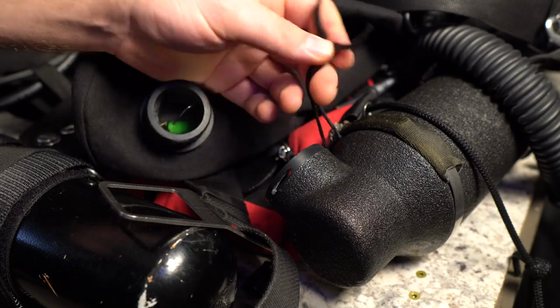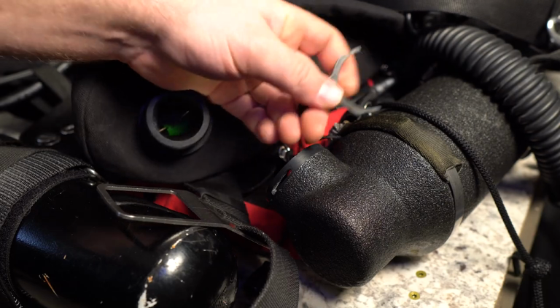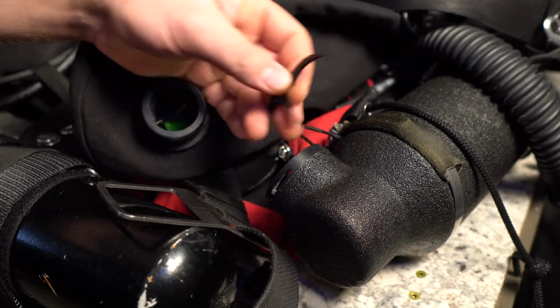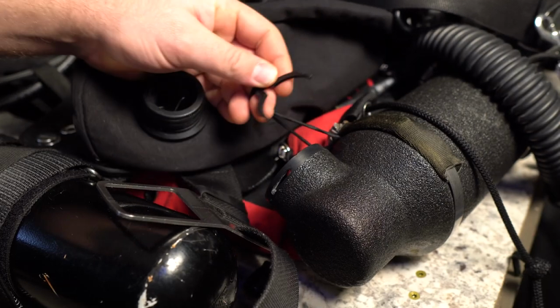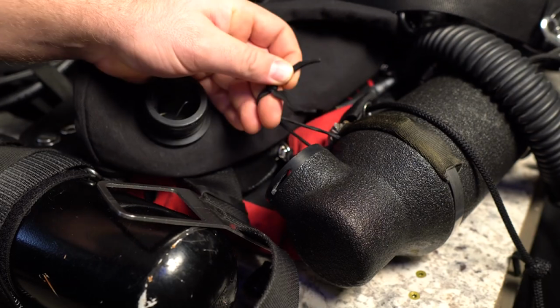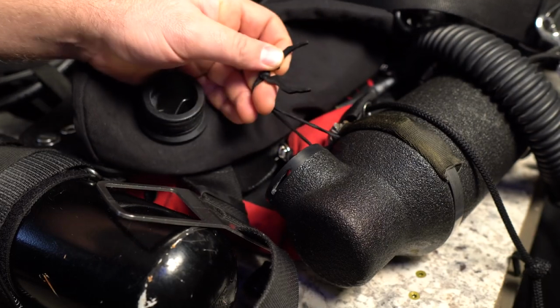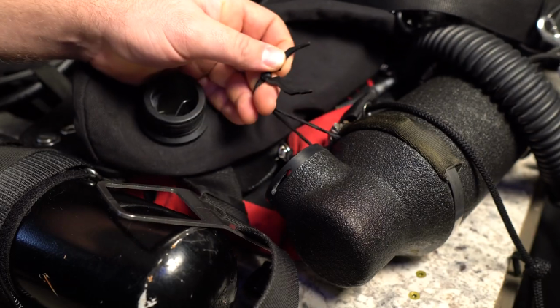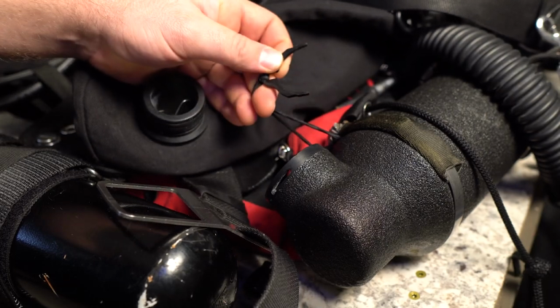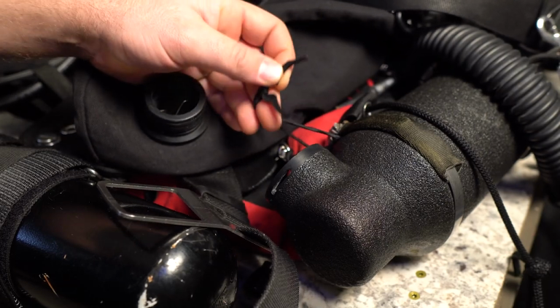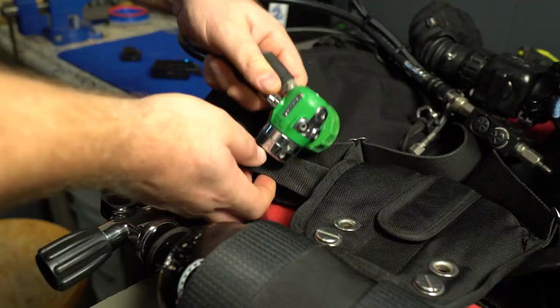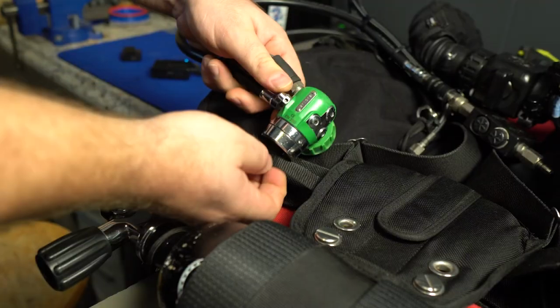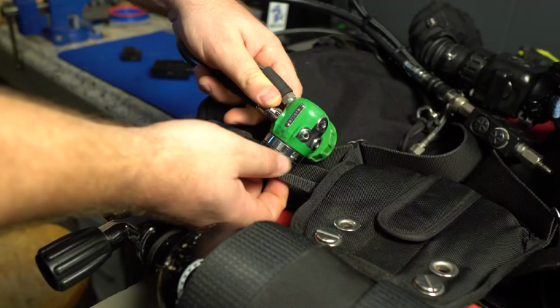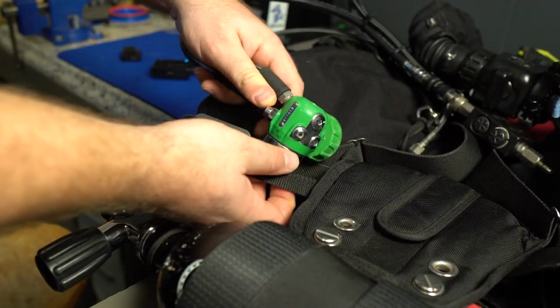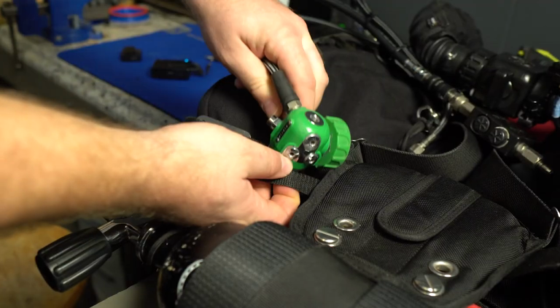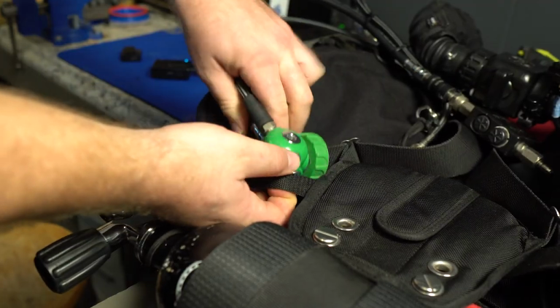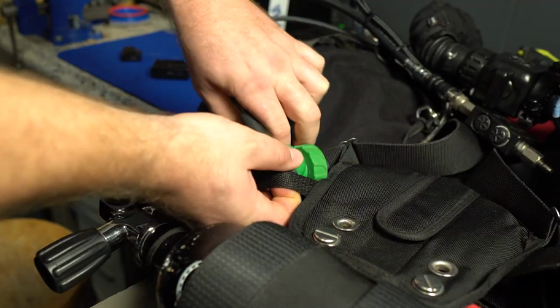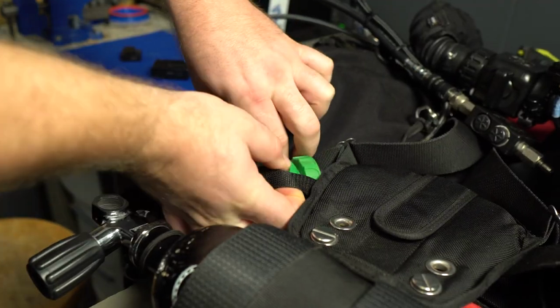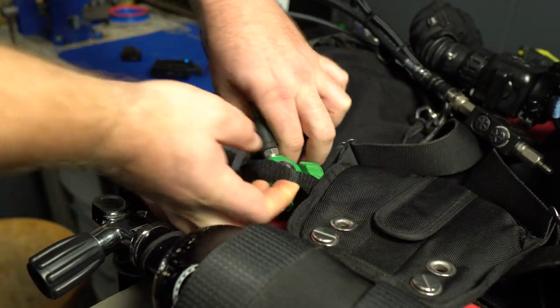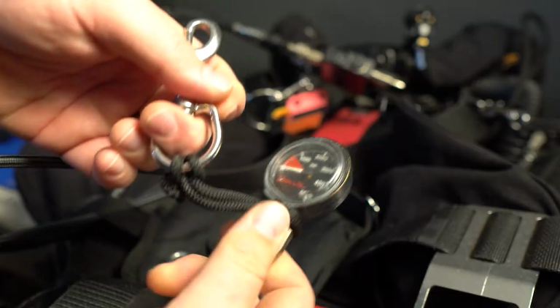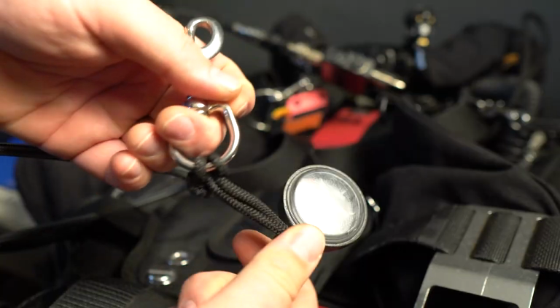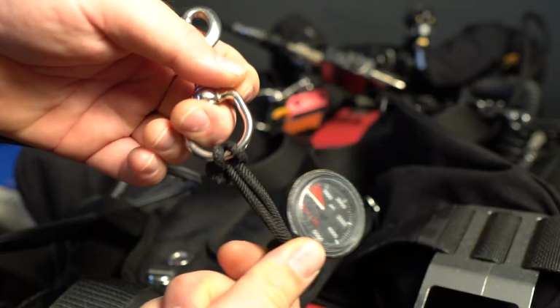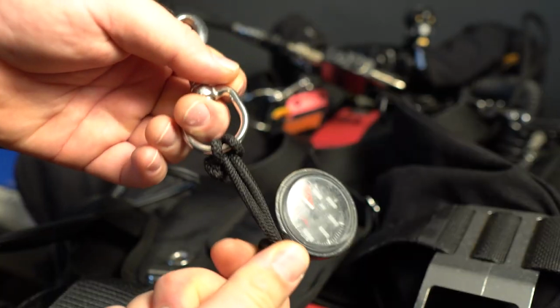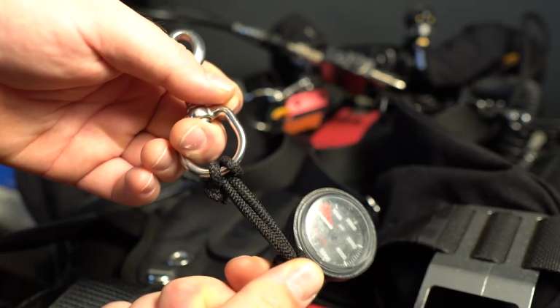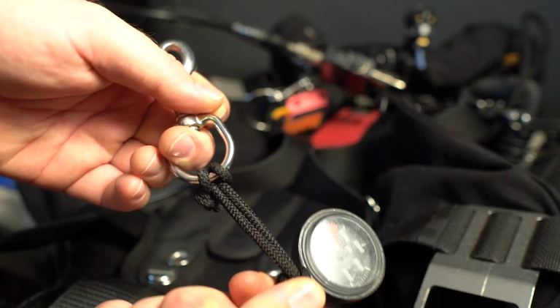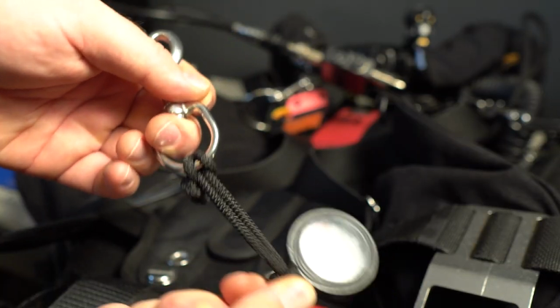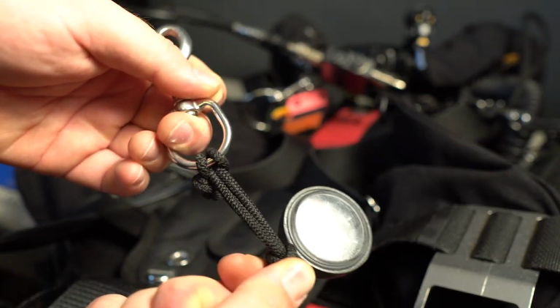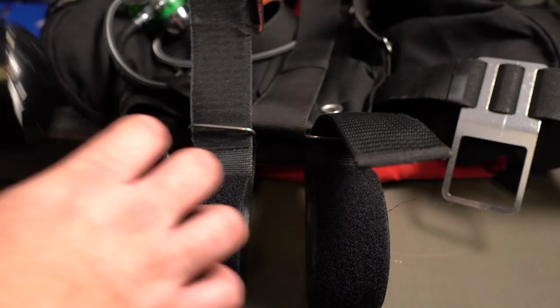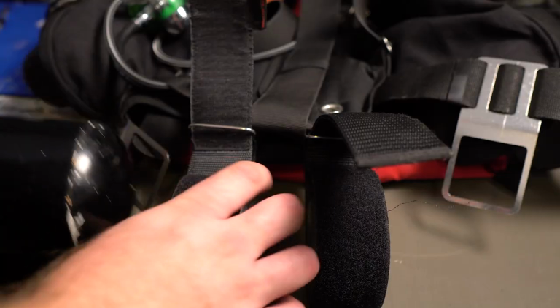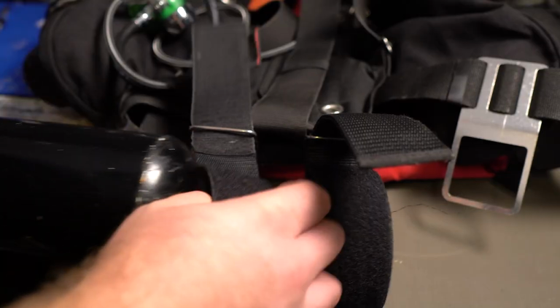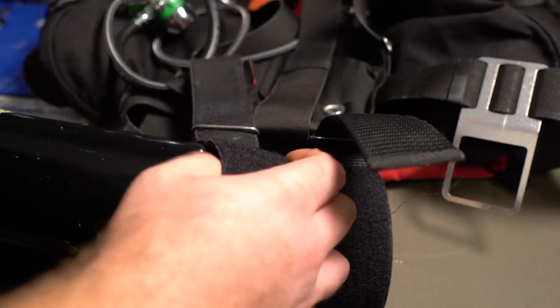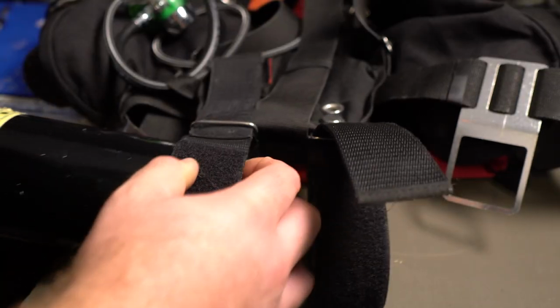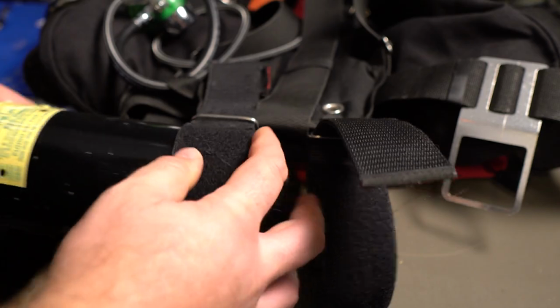This week on Dive Vibe, I'm going to share my favorite tips and tricks for the KISS Sidewinder. So don't go anywhere.